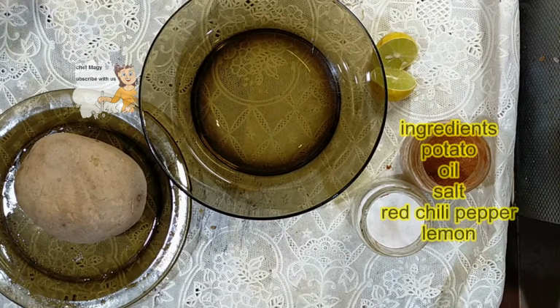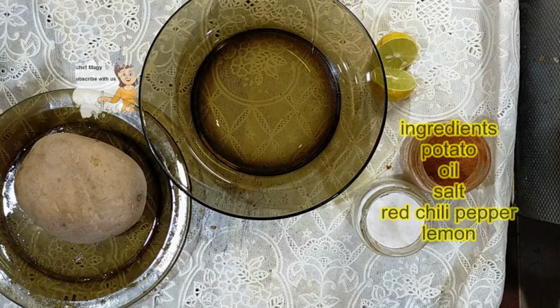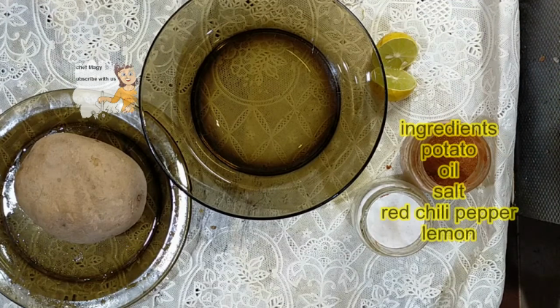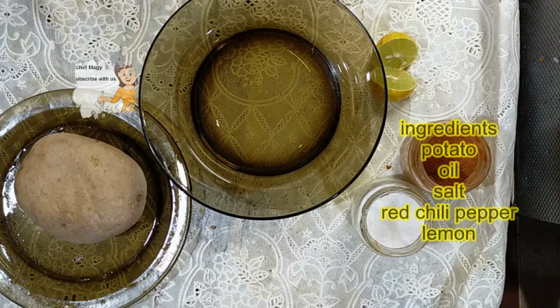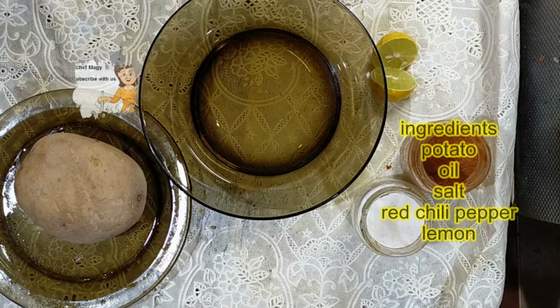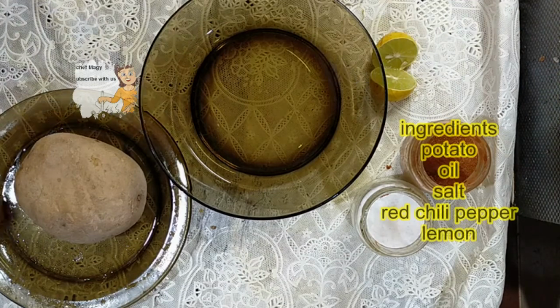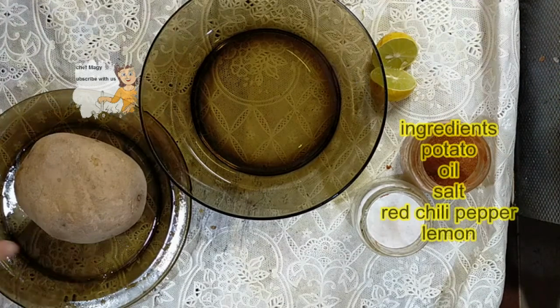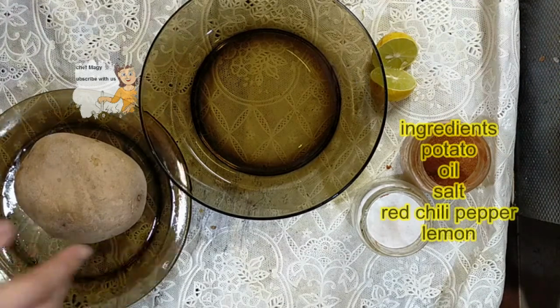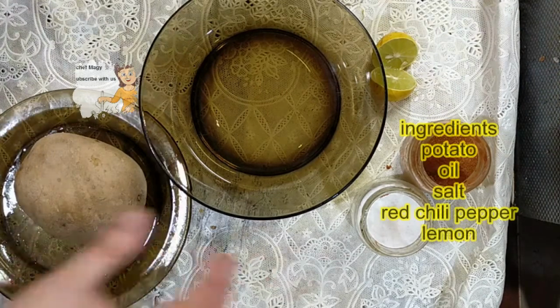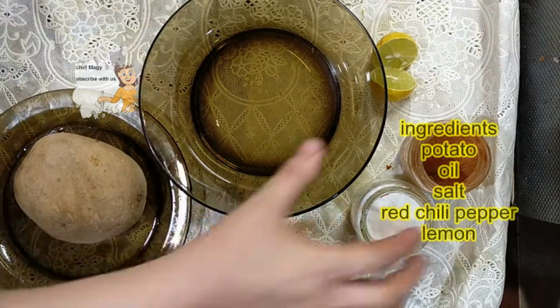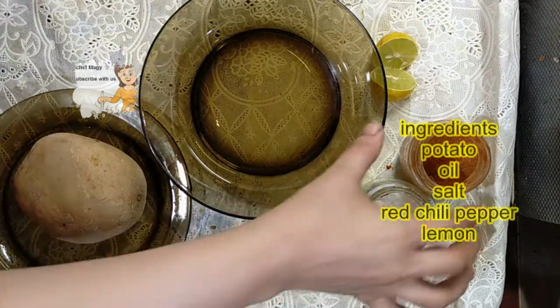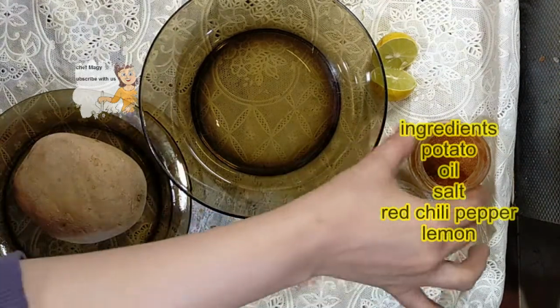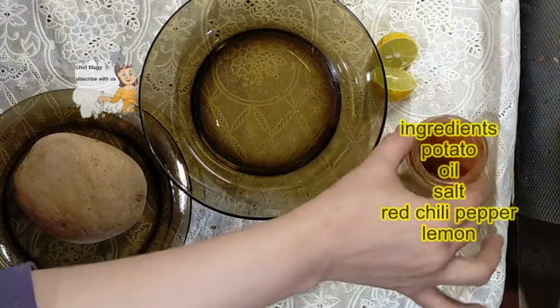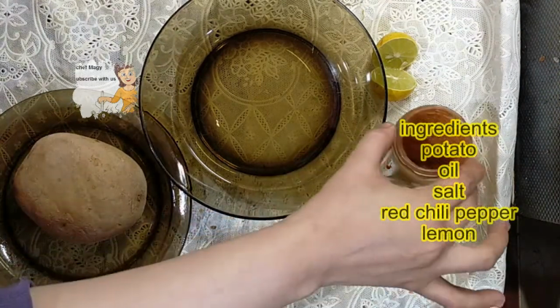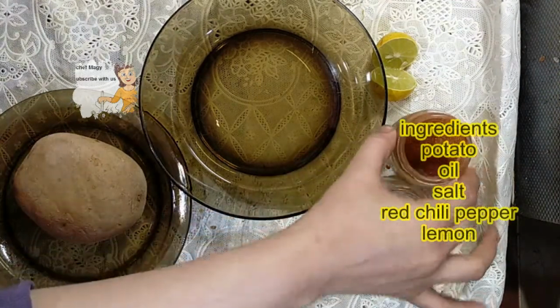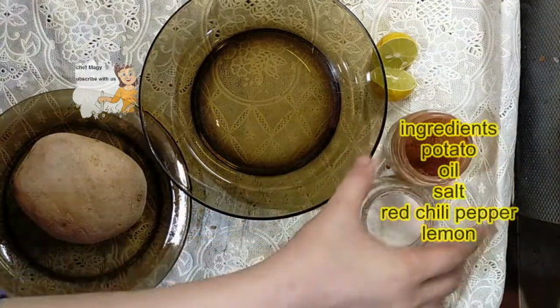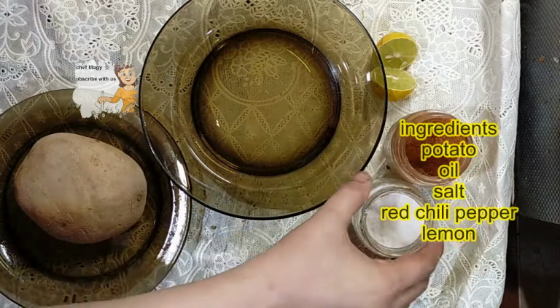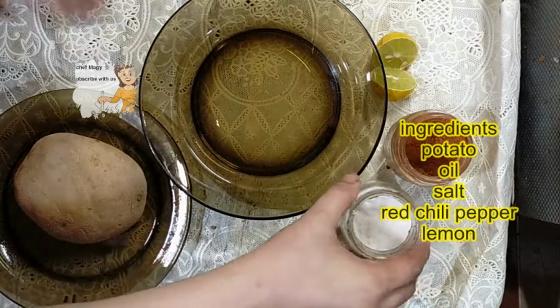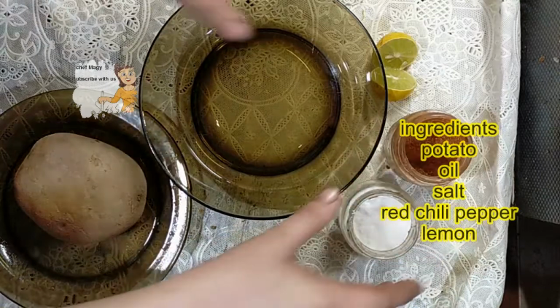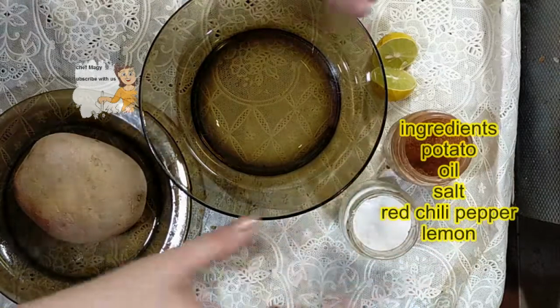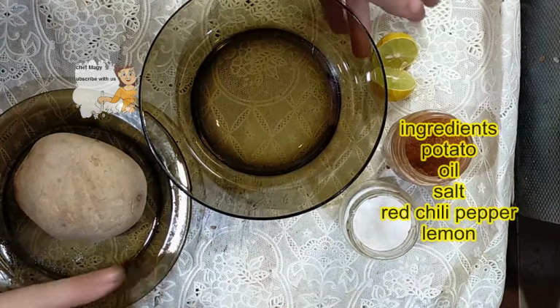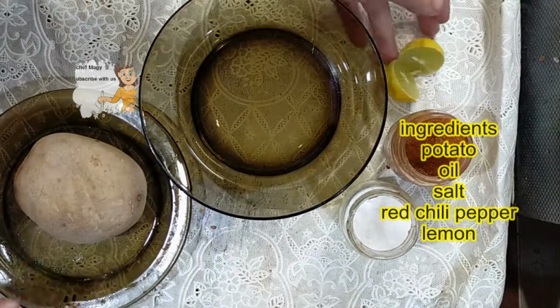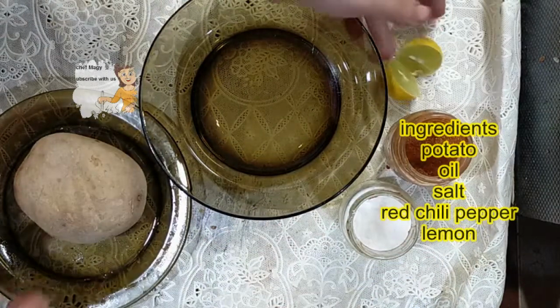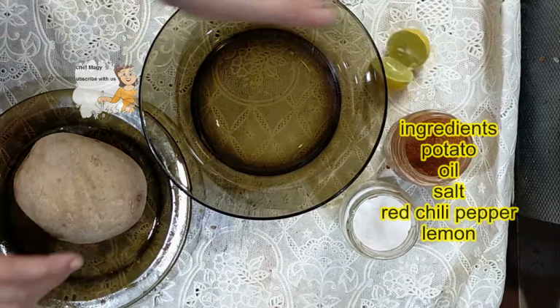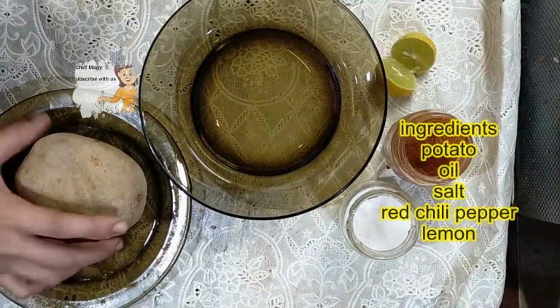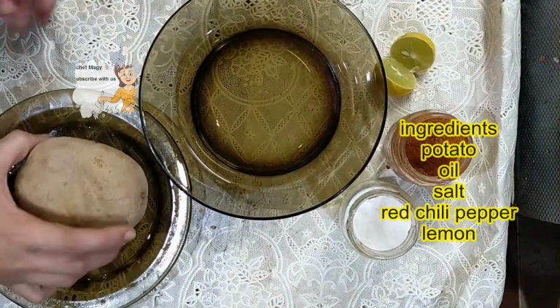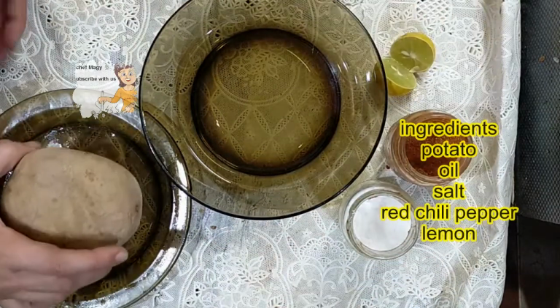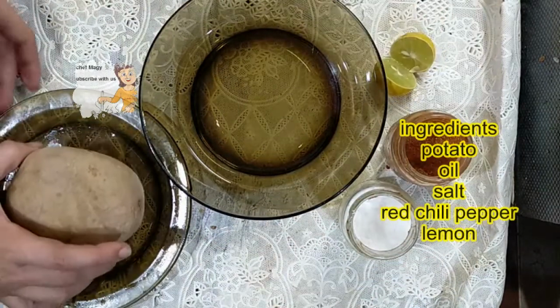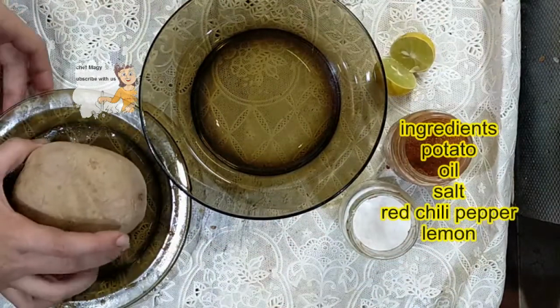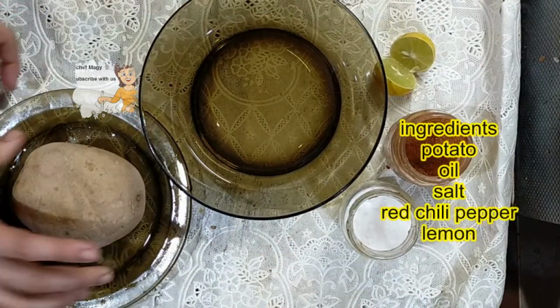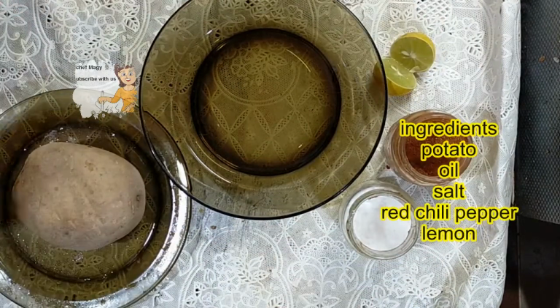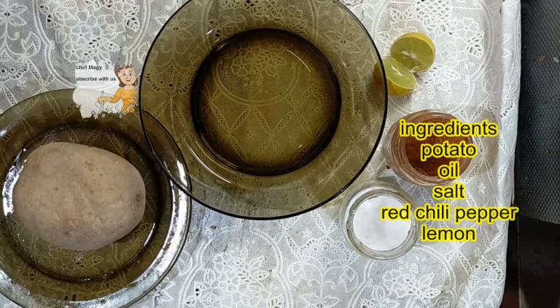I have red chili sauce powder, salt, lemon, and a potato.